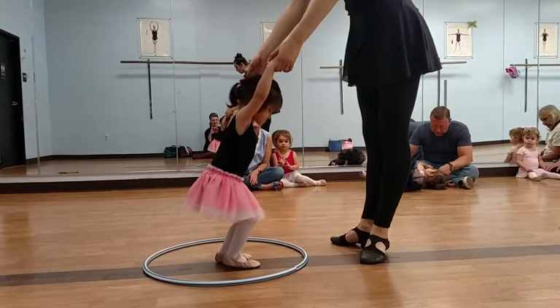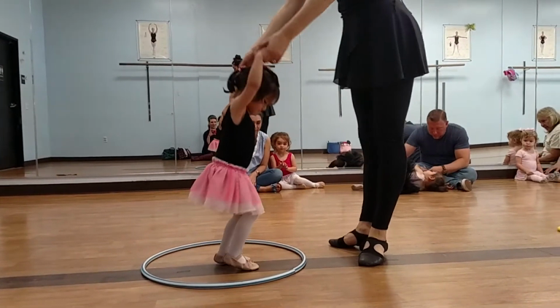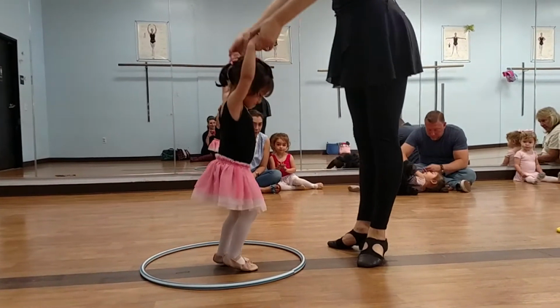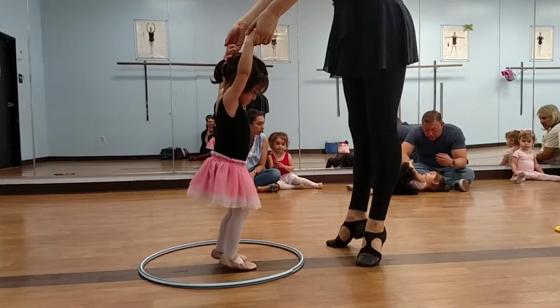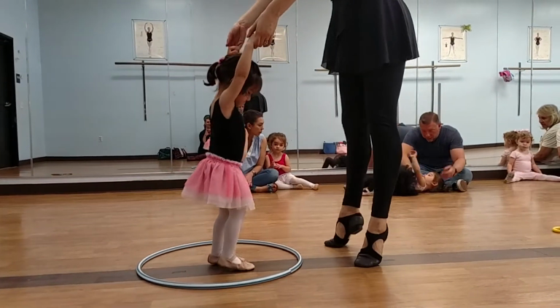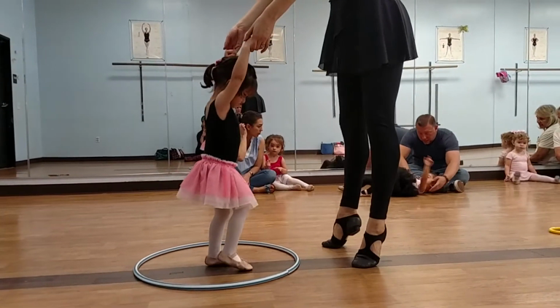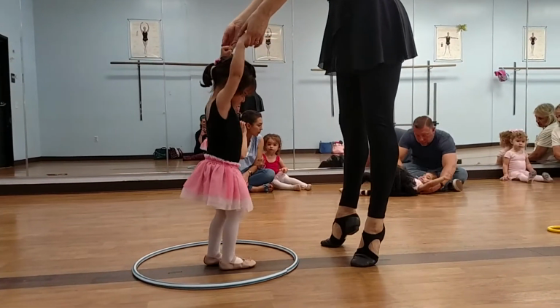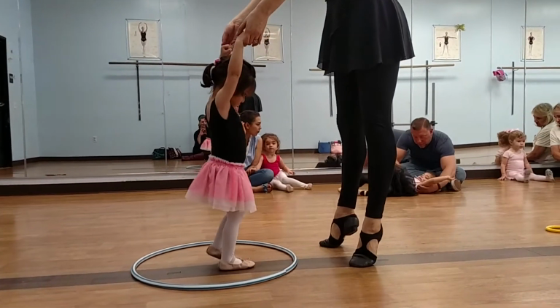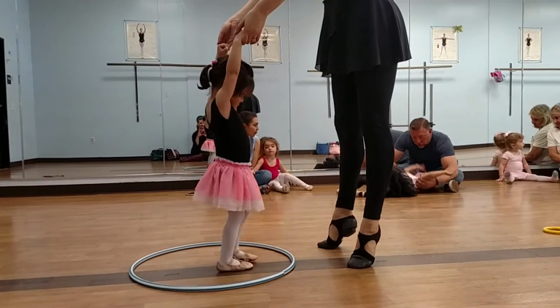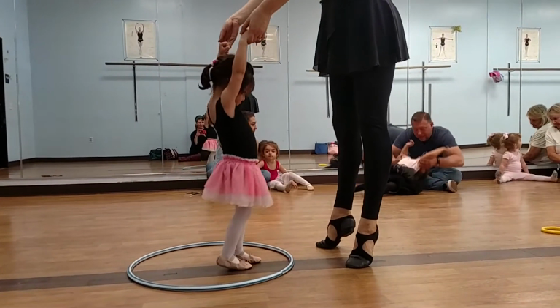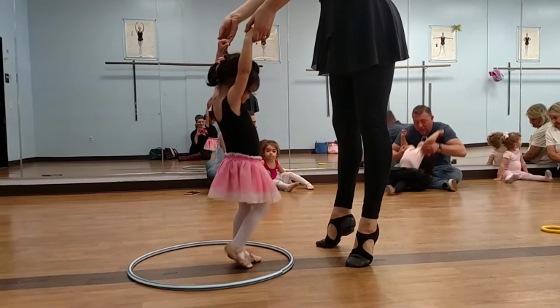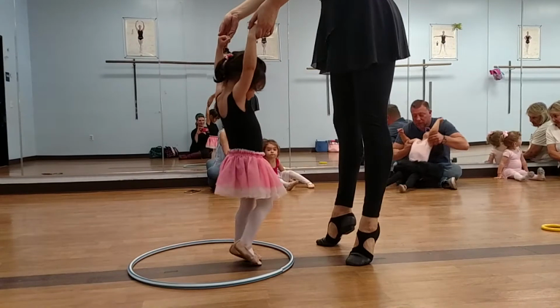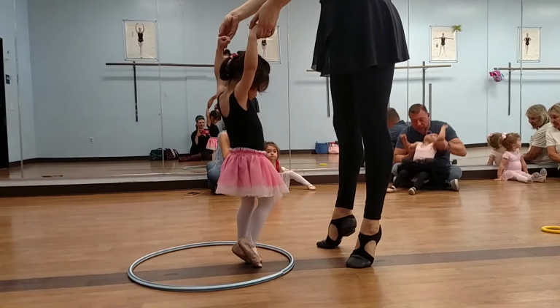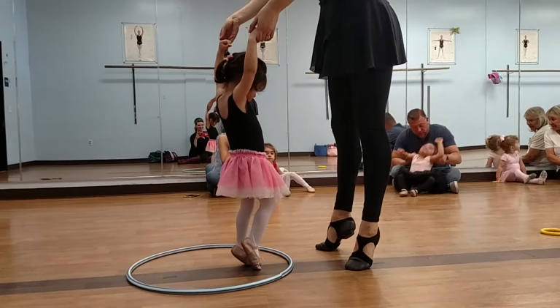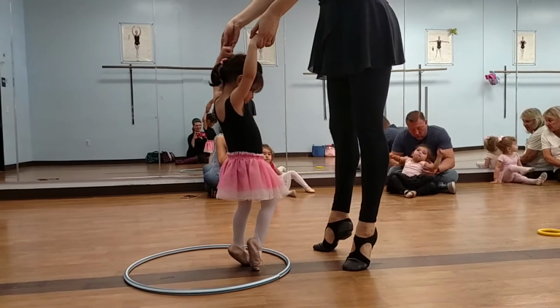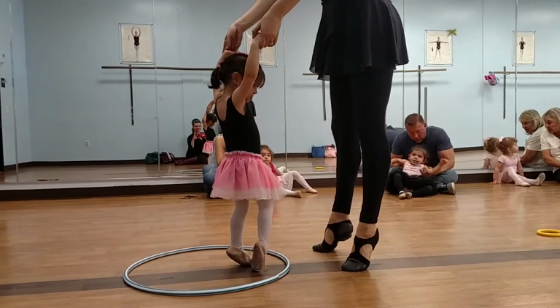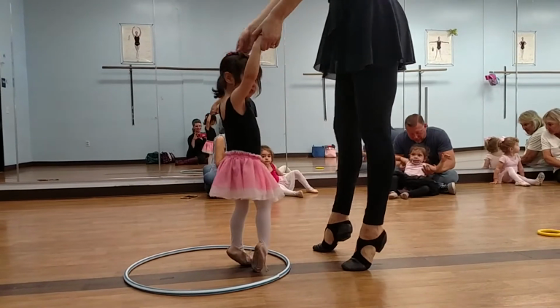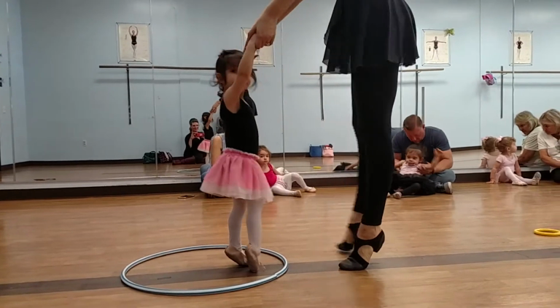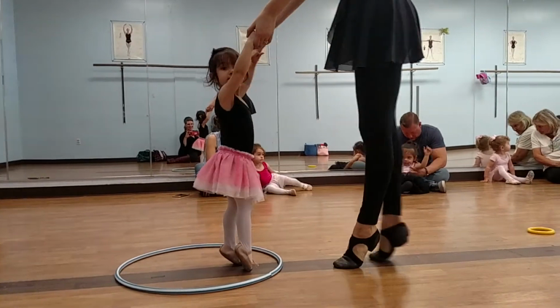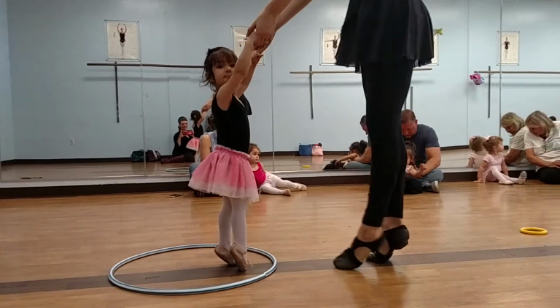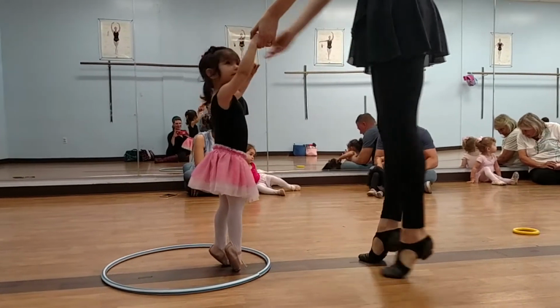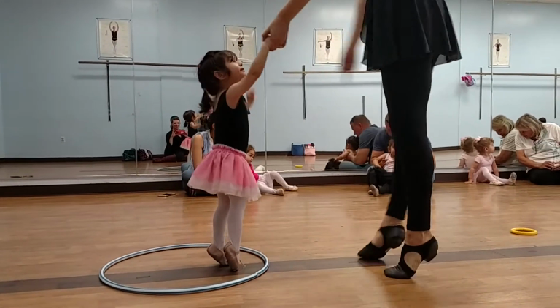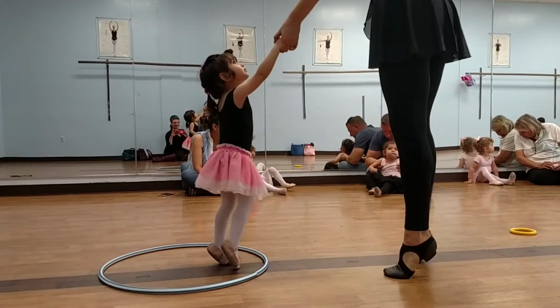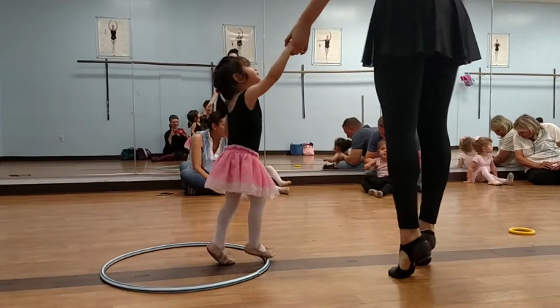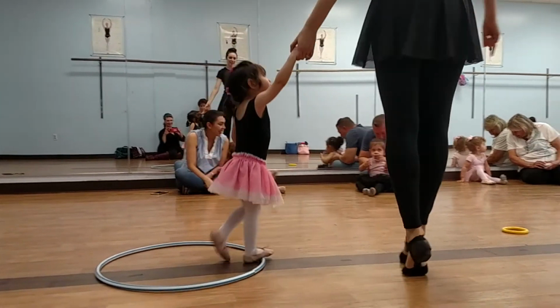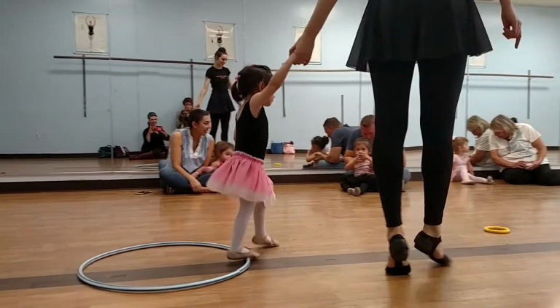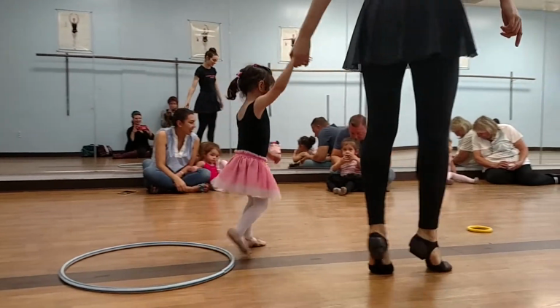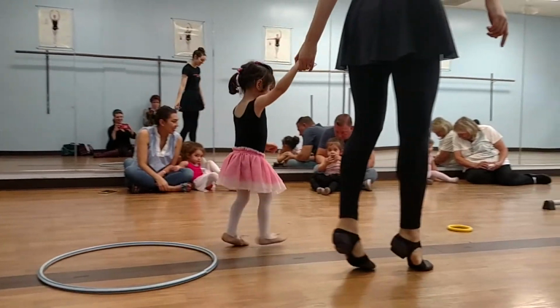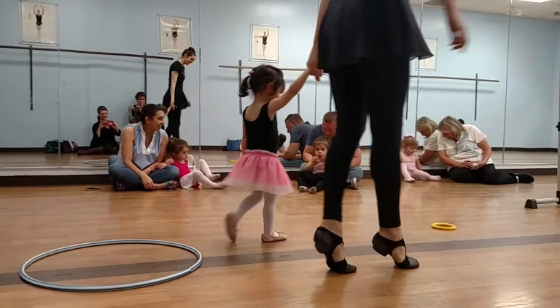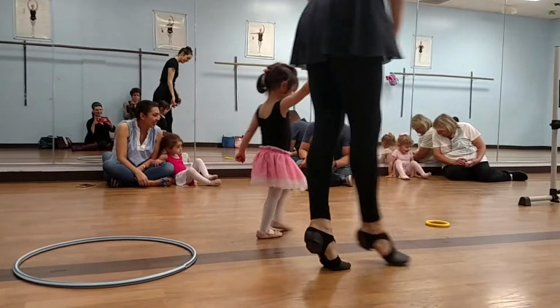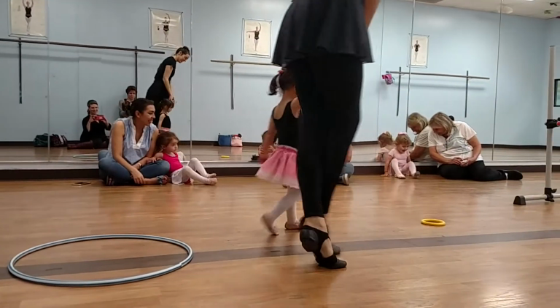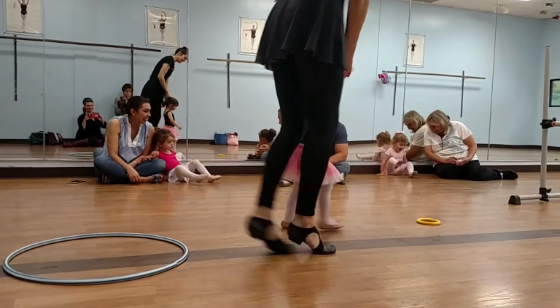And we're going to go up on those toes. Good. Relevé. Ta-ta.